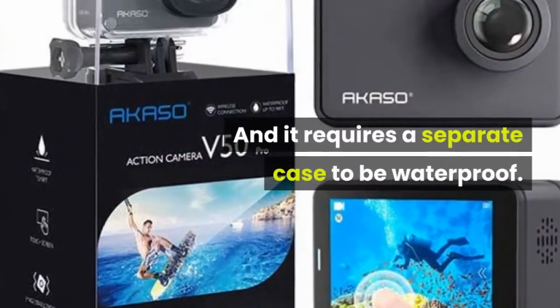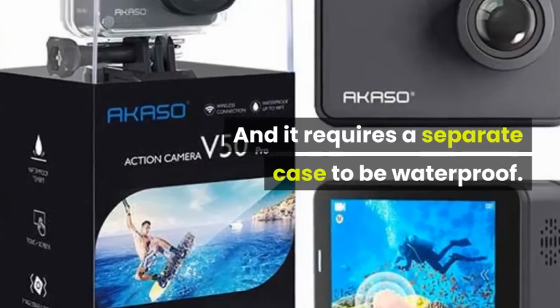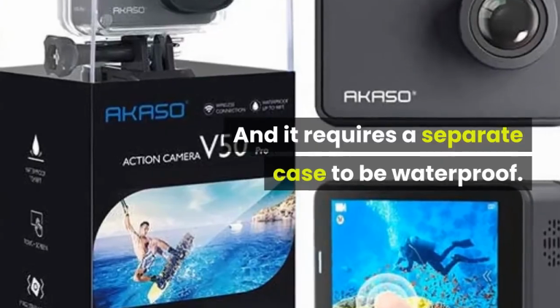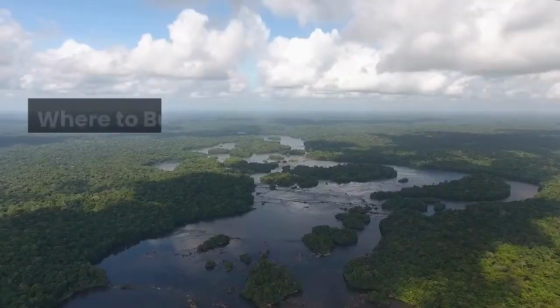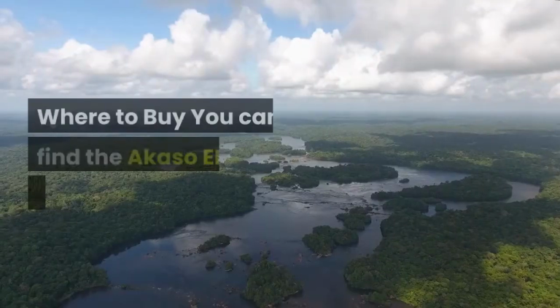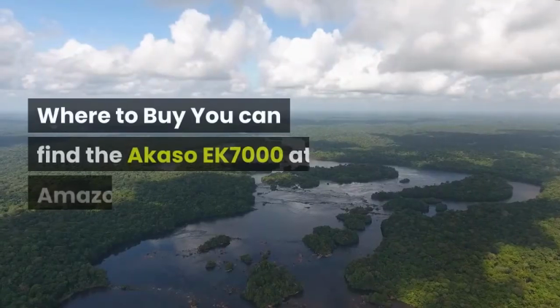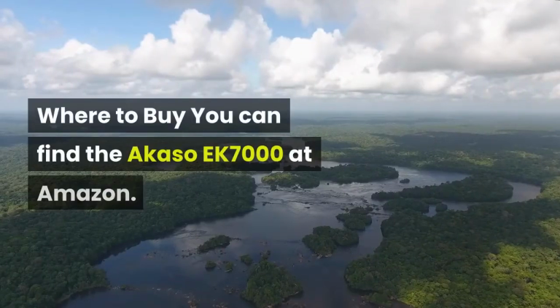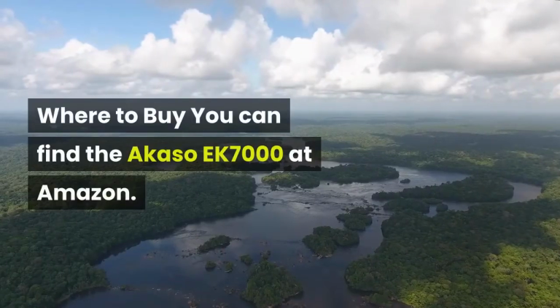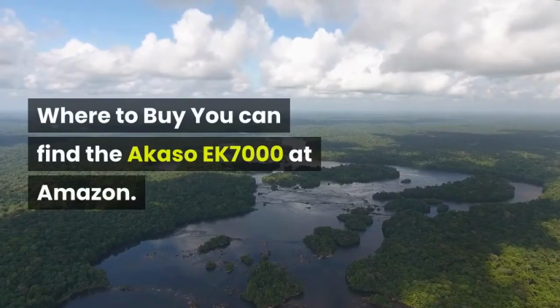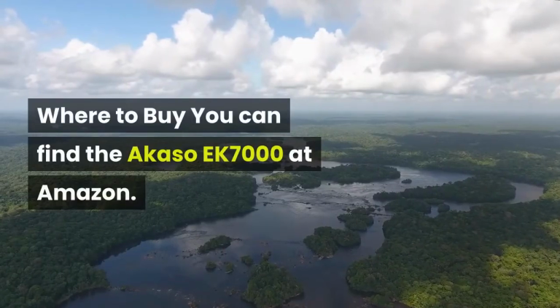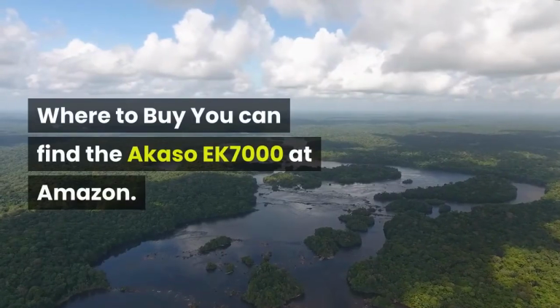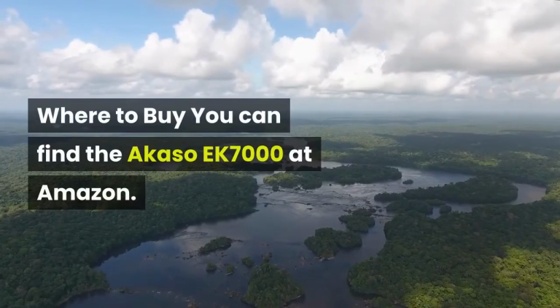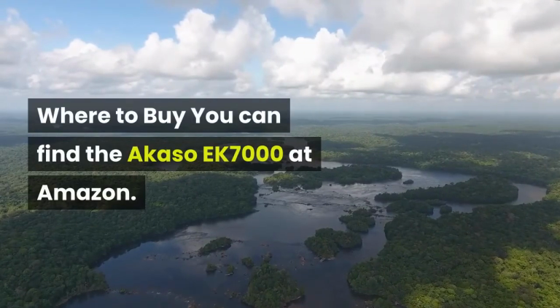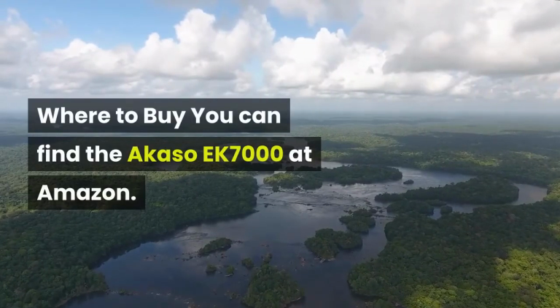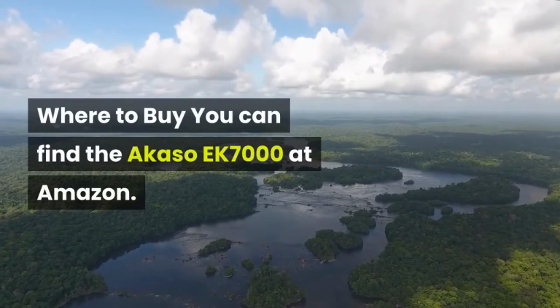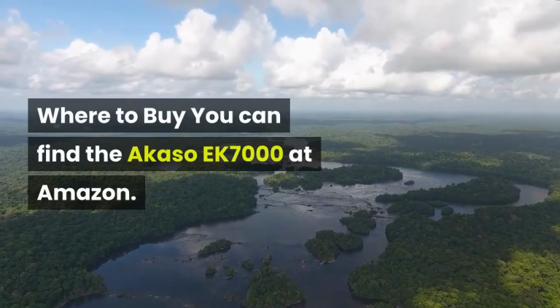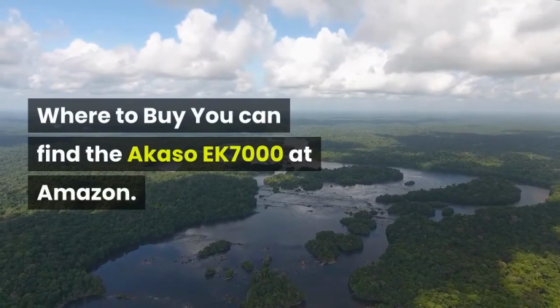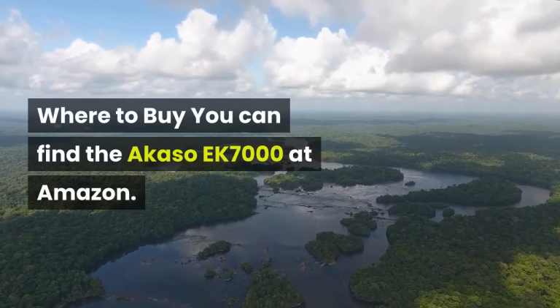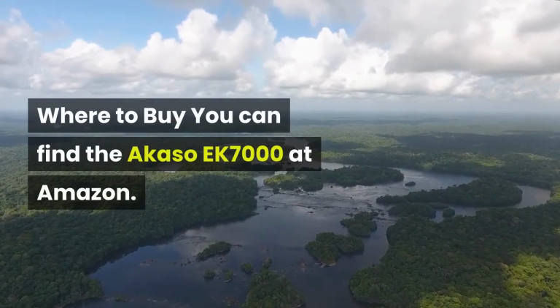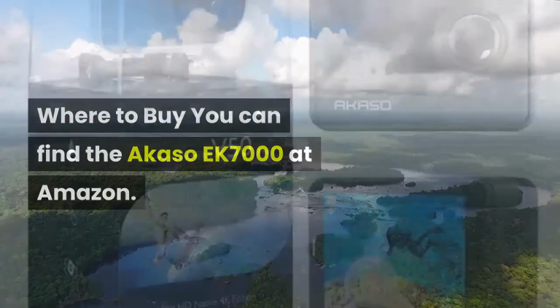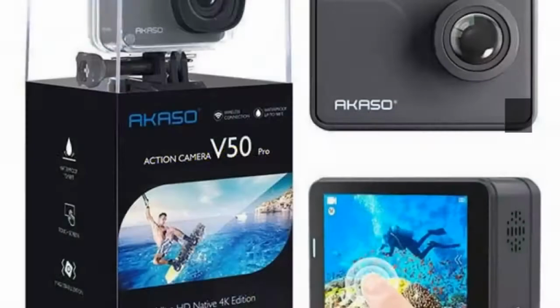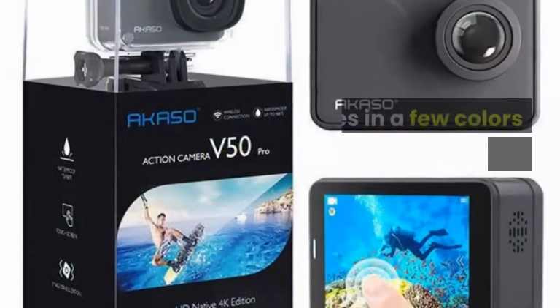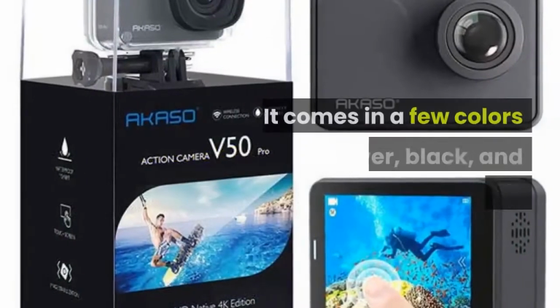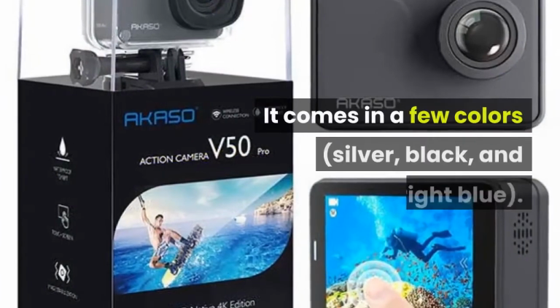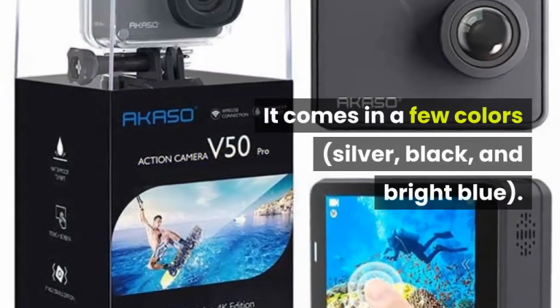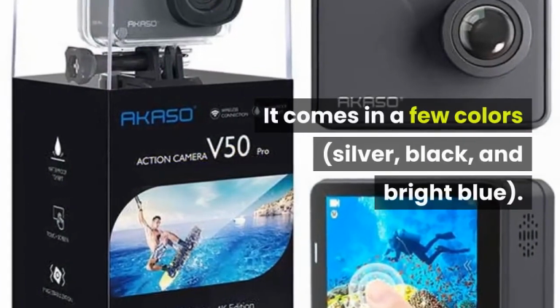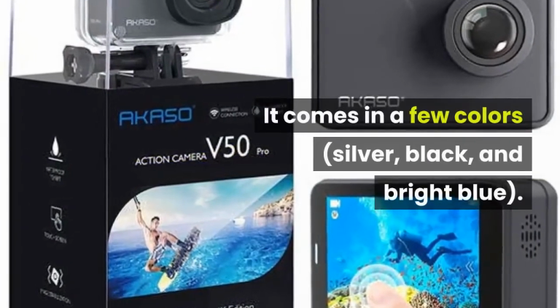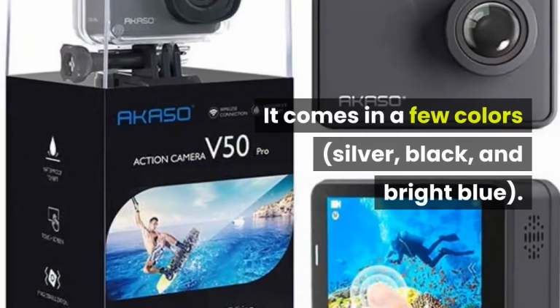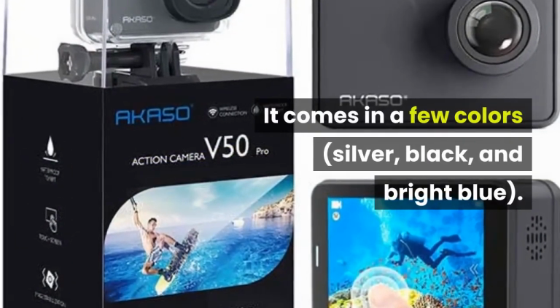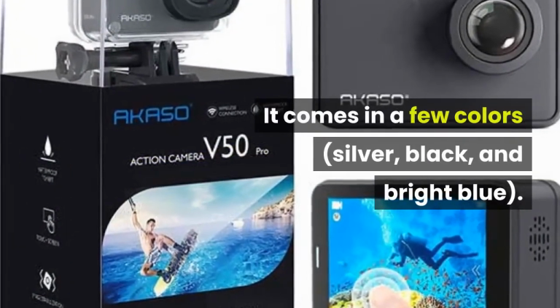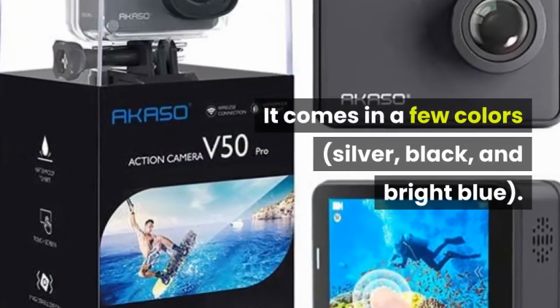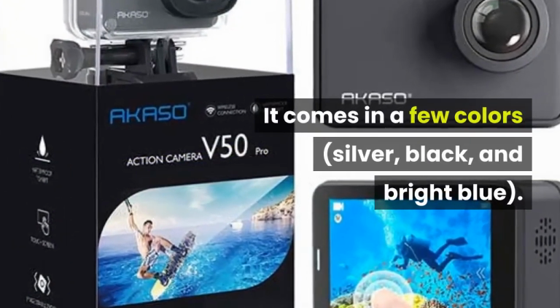You can find the Akaso EK-7000 at Amazon. It comes in a few colors: silver, black, and bright blue.